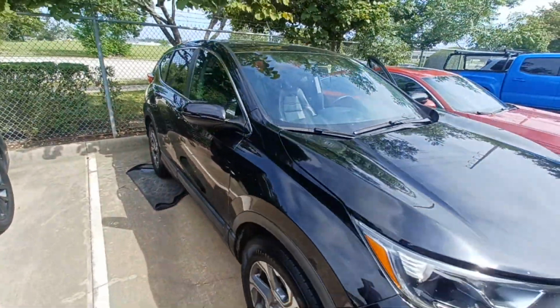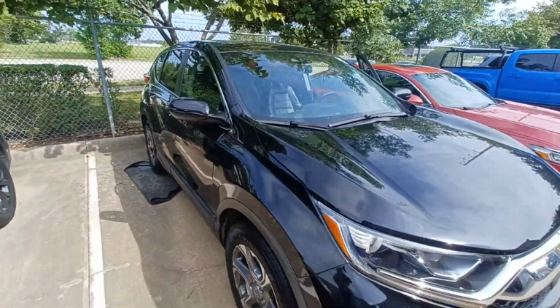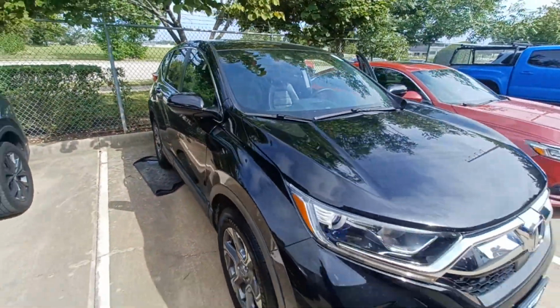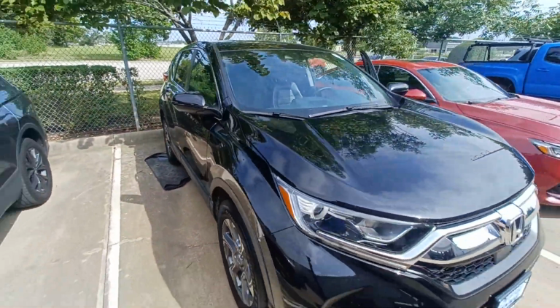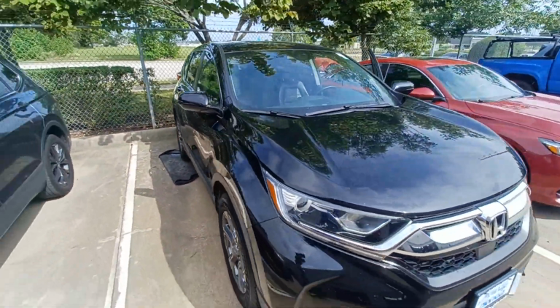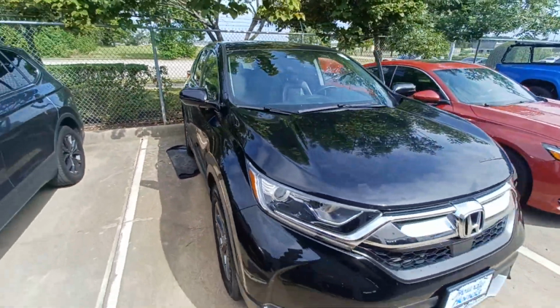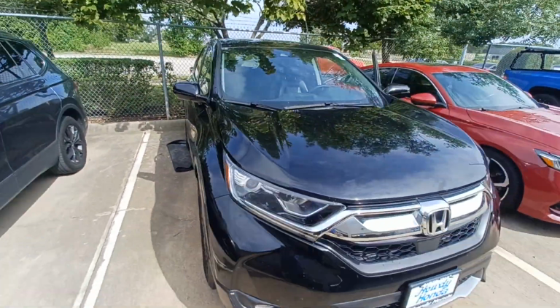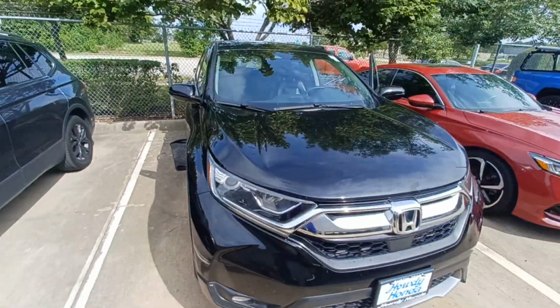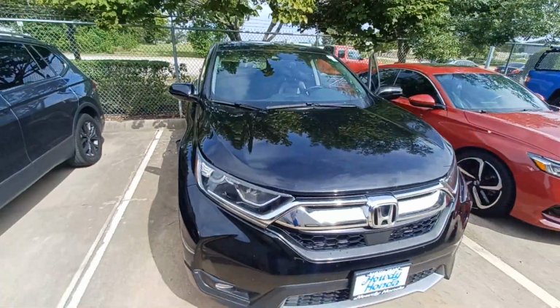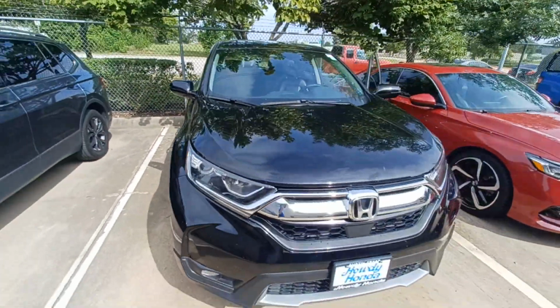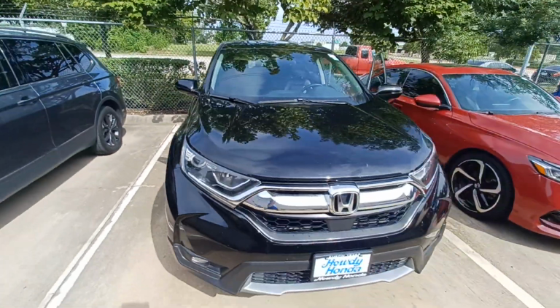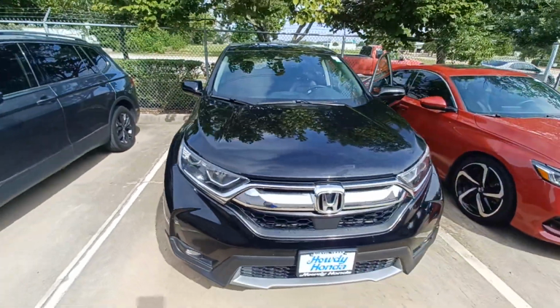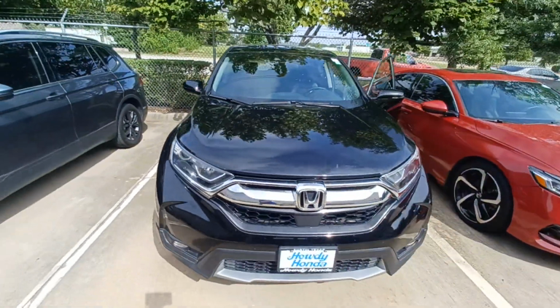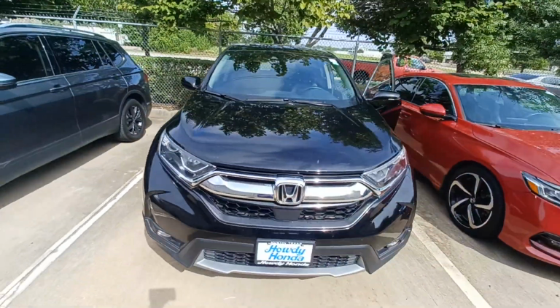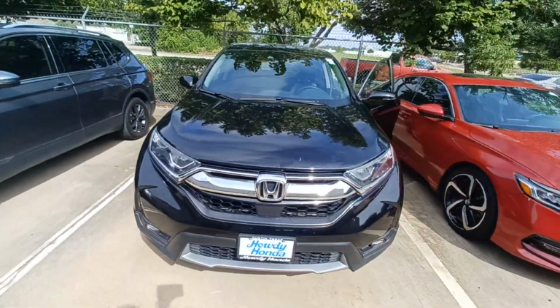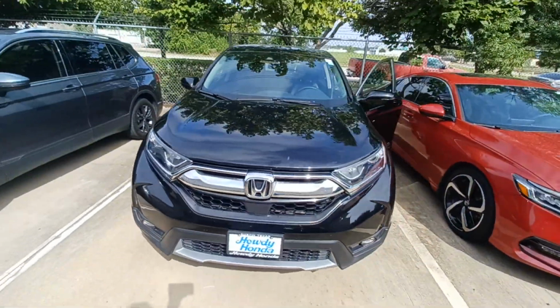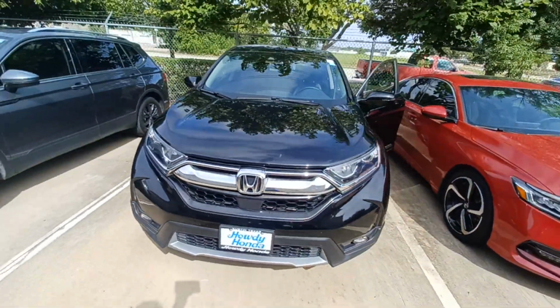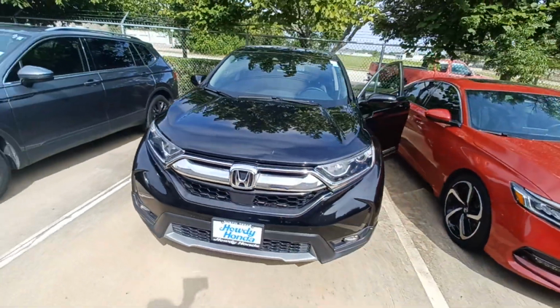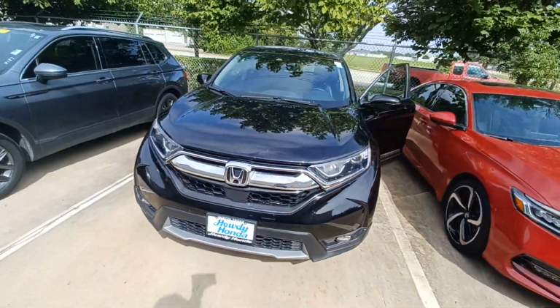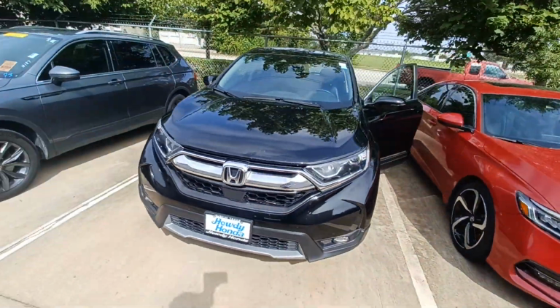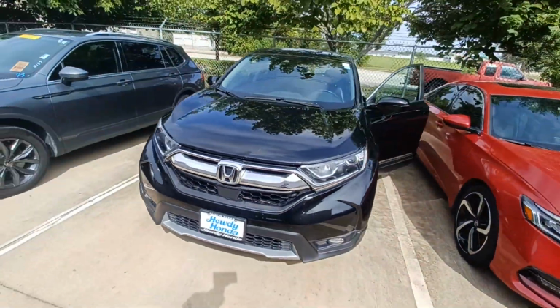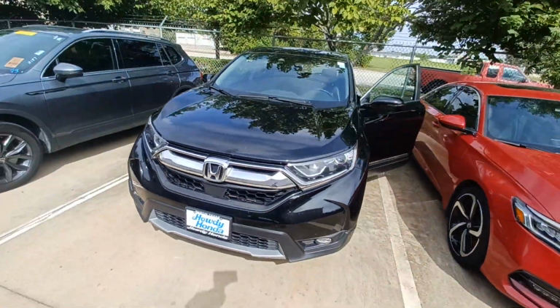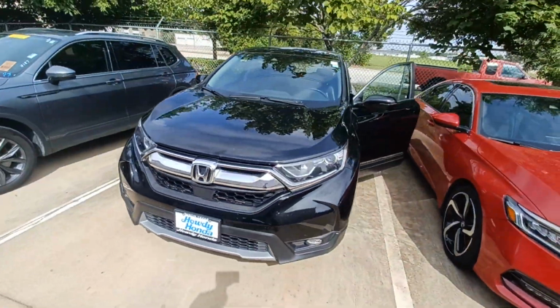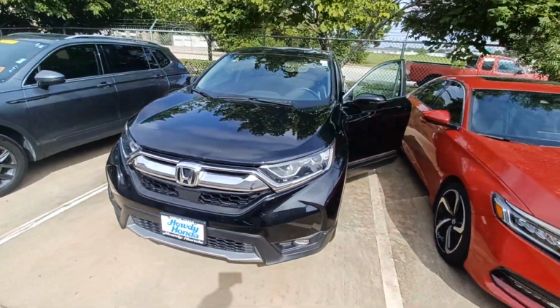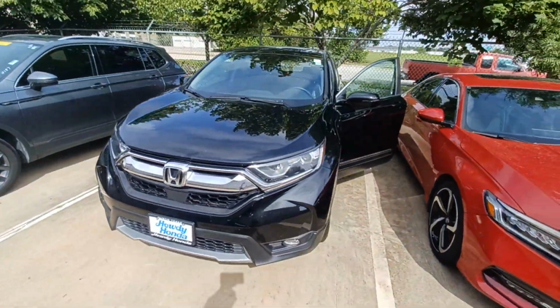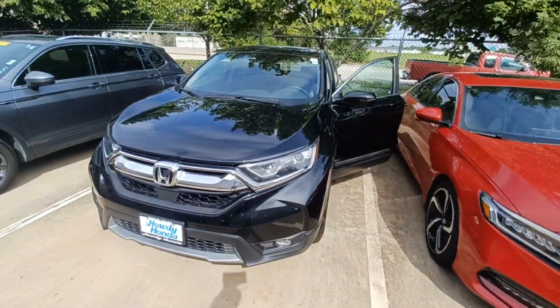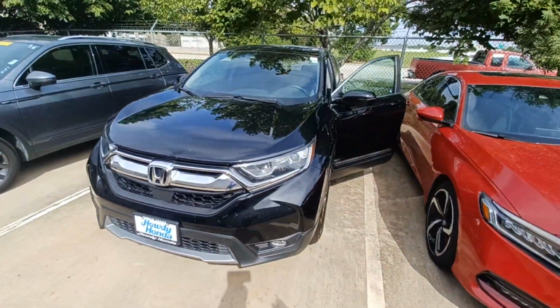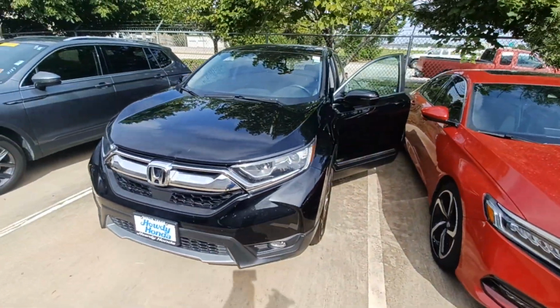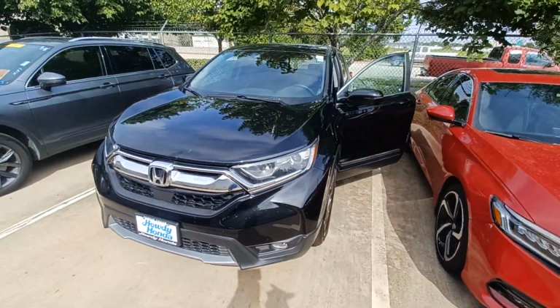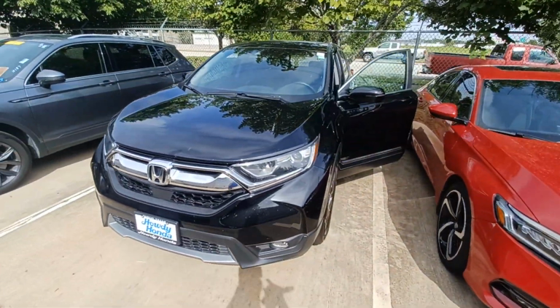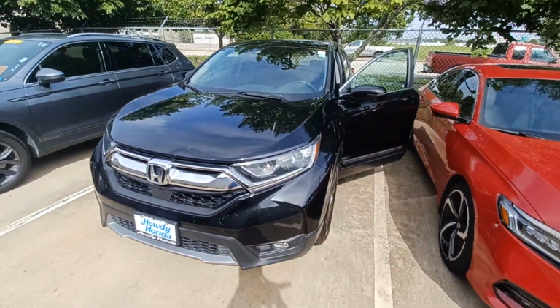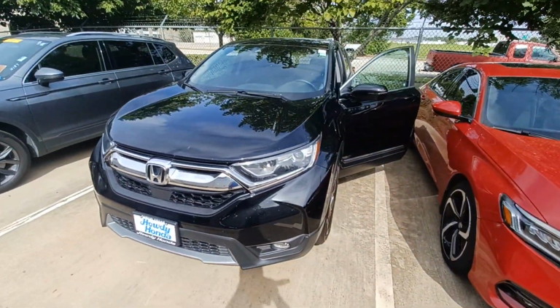And that's my 2018 Honda CR-V and I'm Jason down here at Howdy Honda.